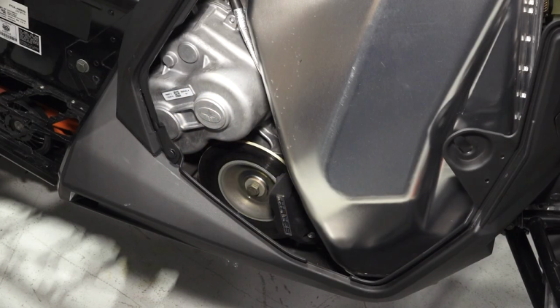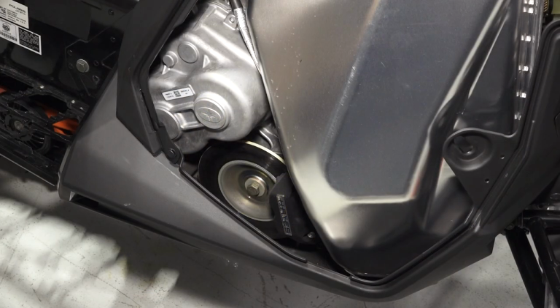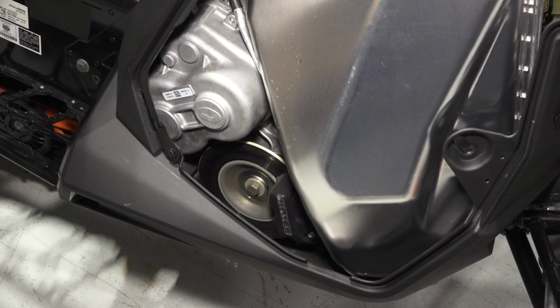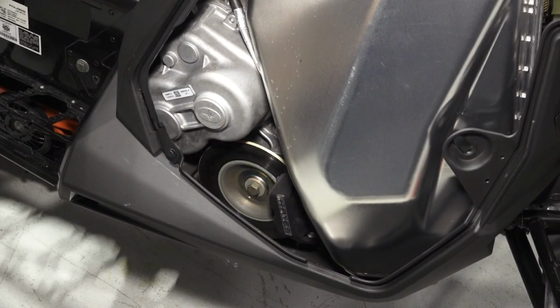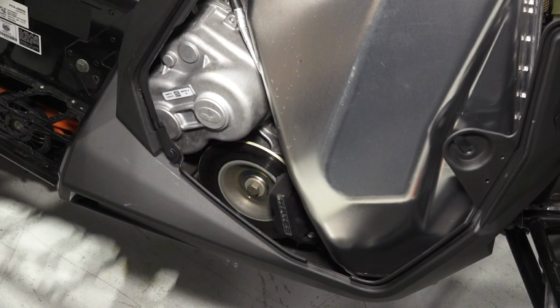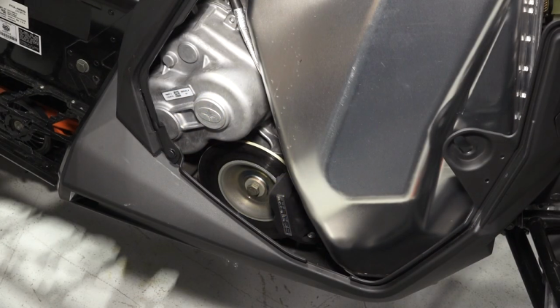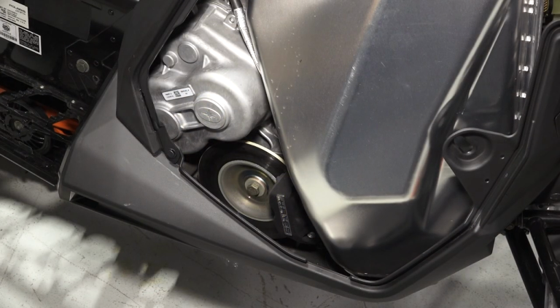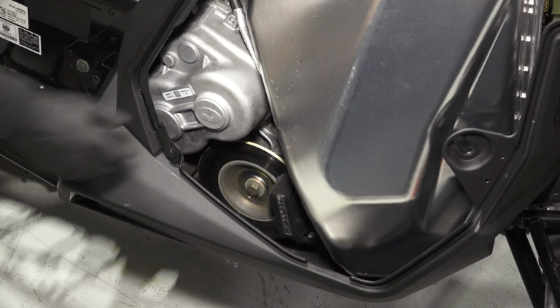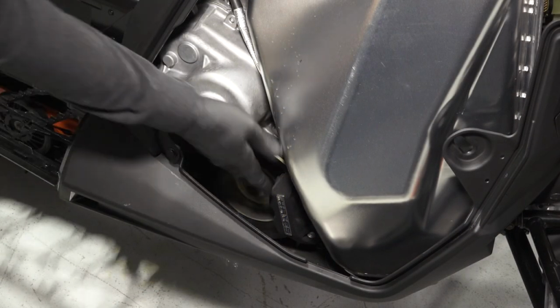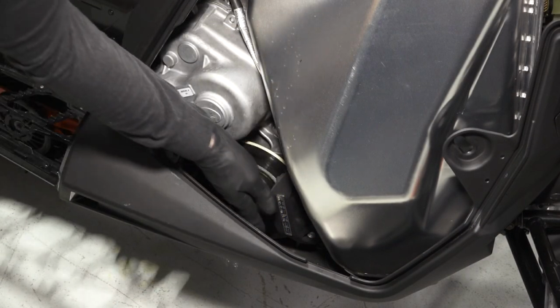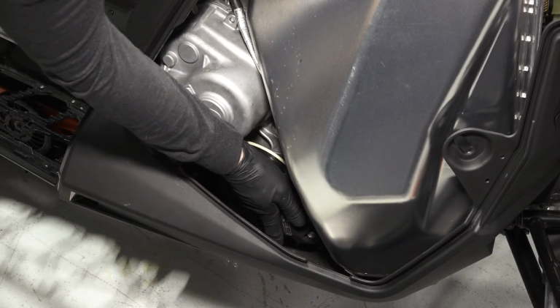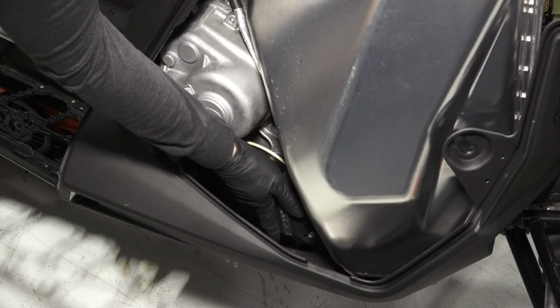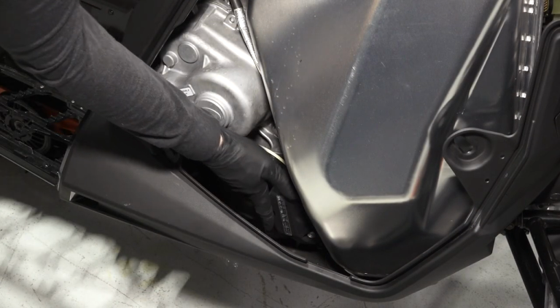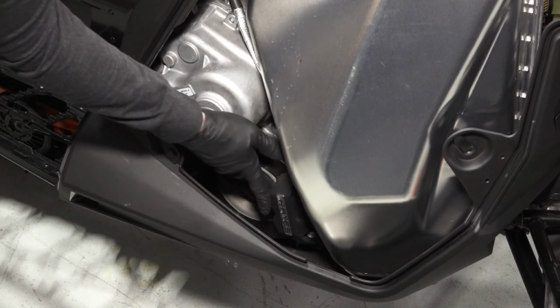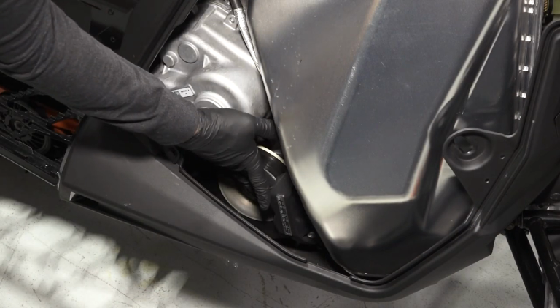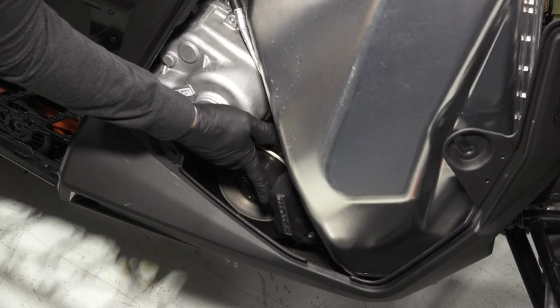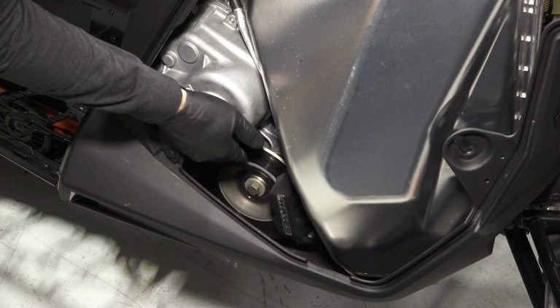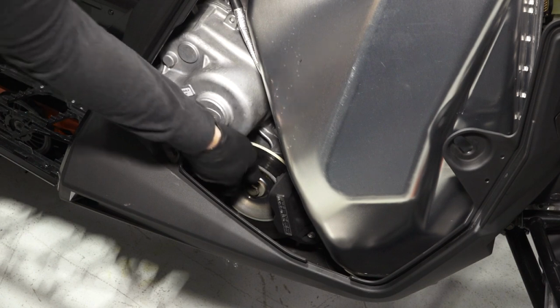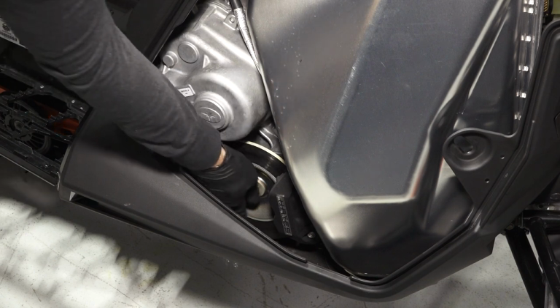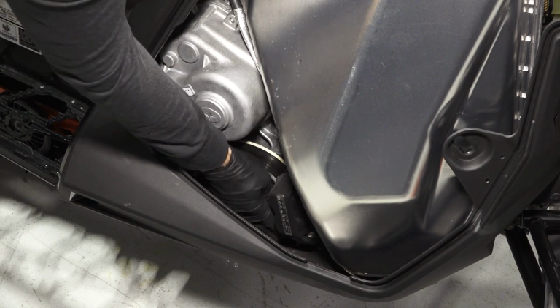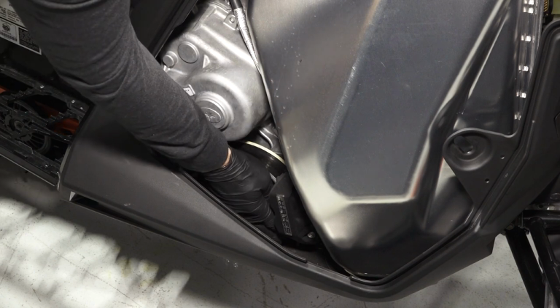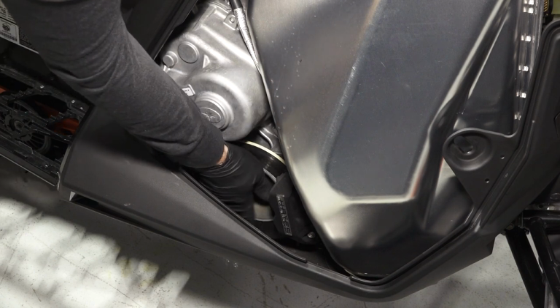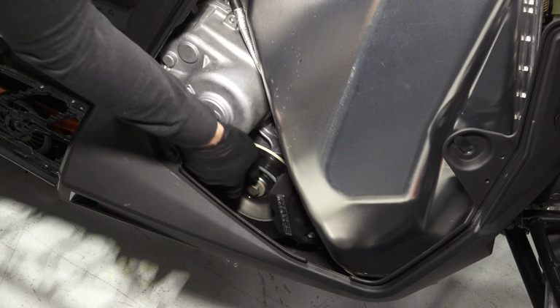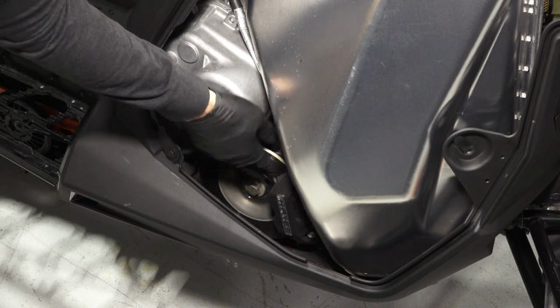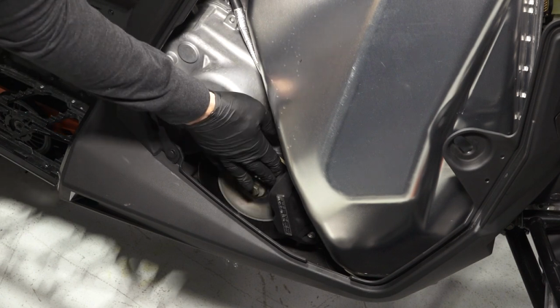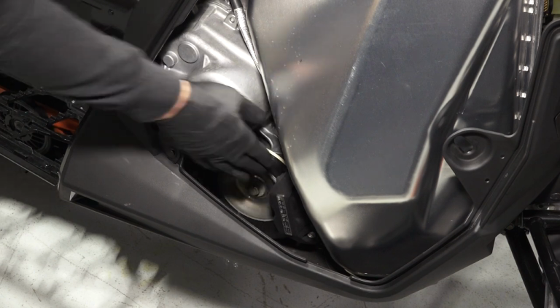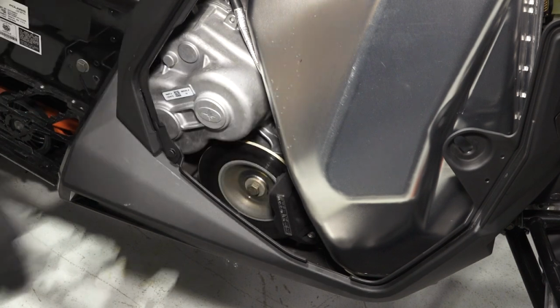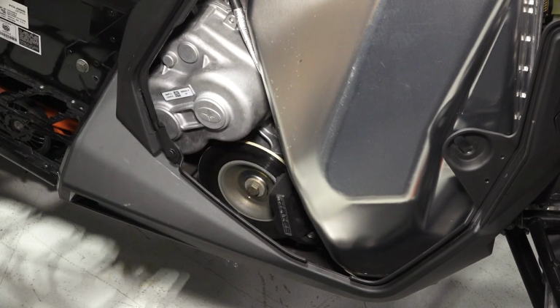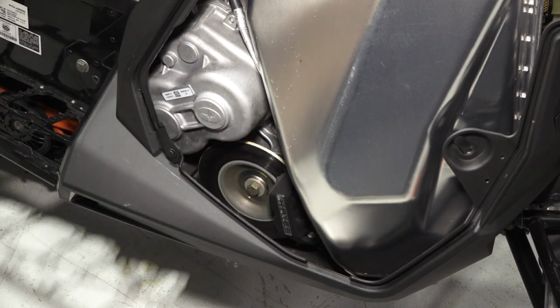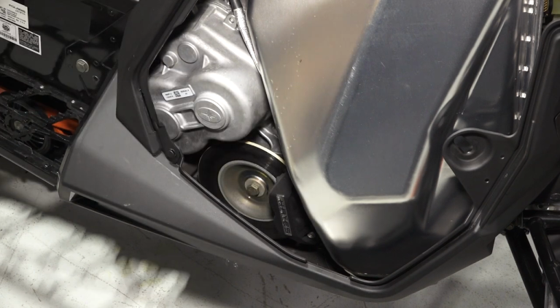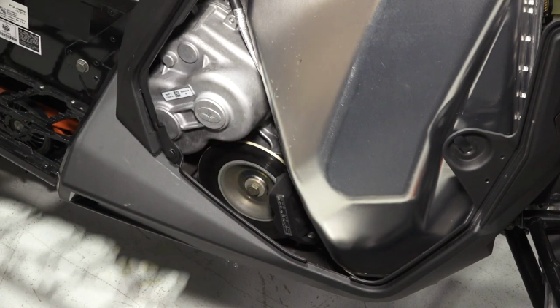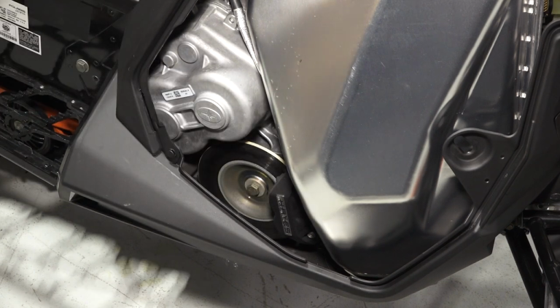Next, move over to the right side and inspect the brake pads and rotor for any corrosion, nicks, or burrs.